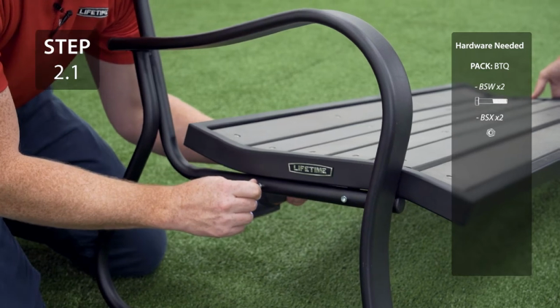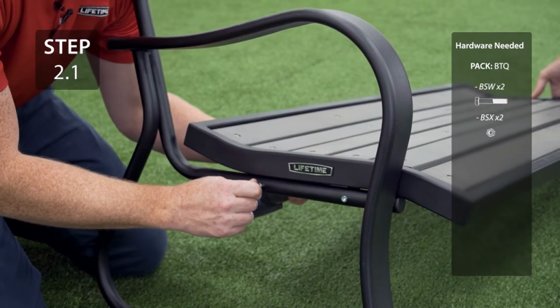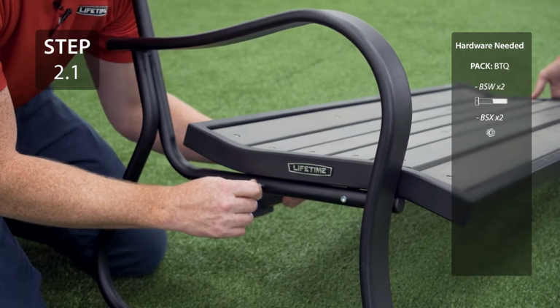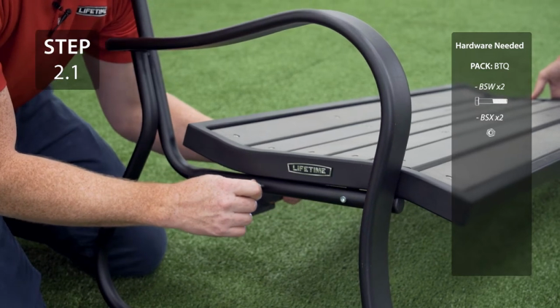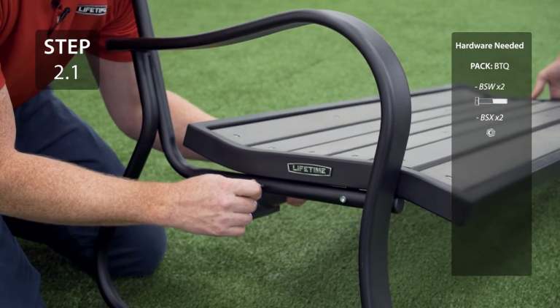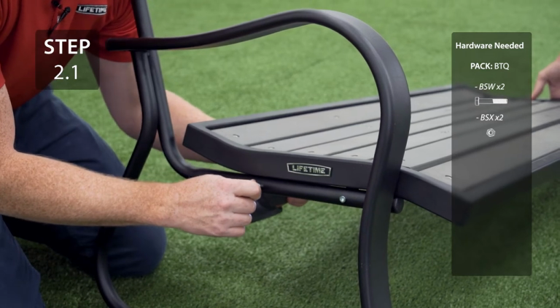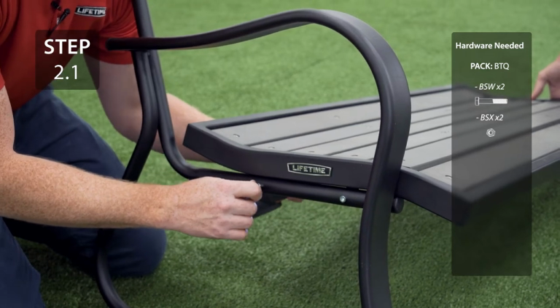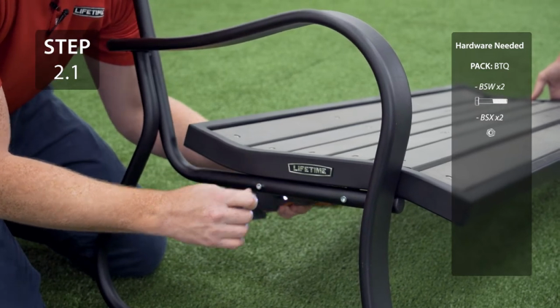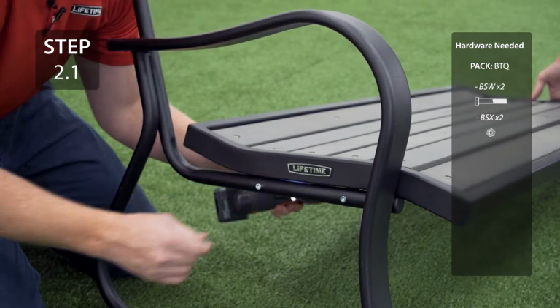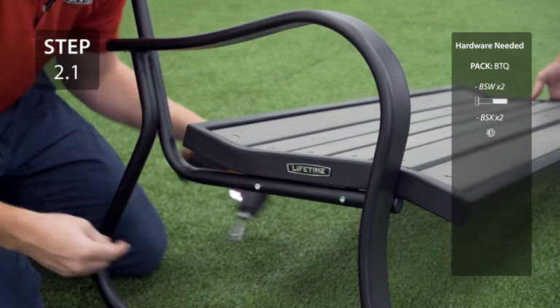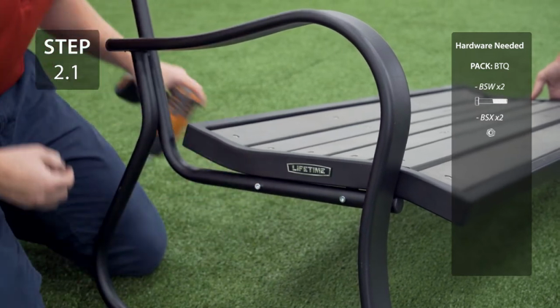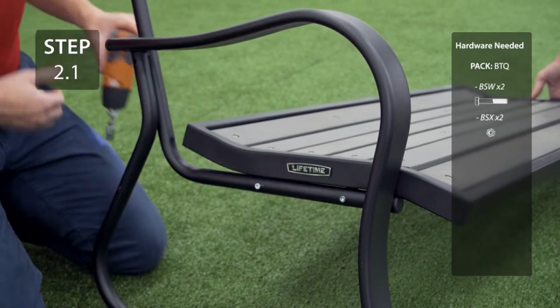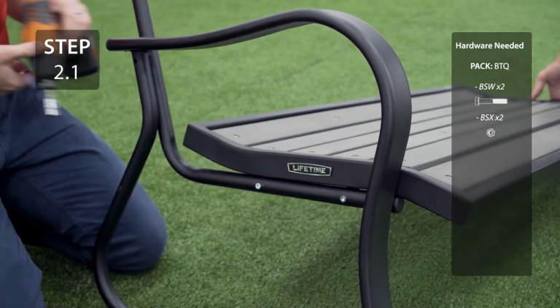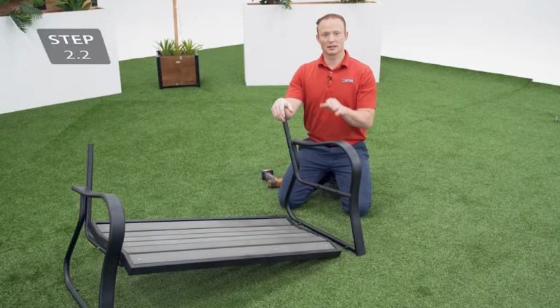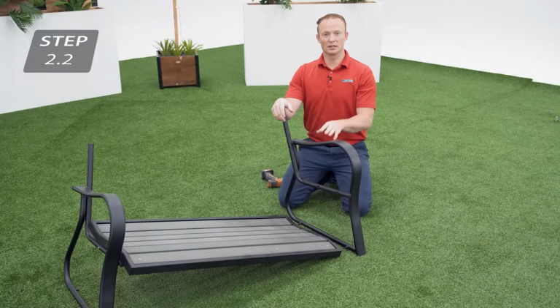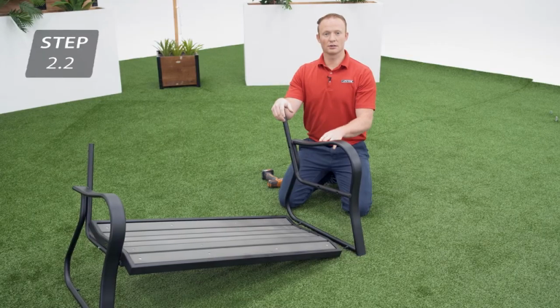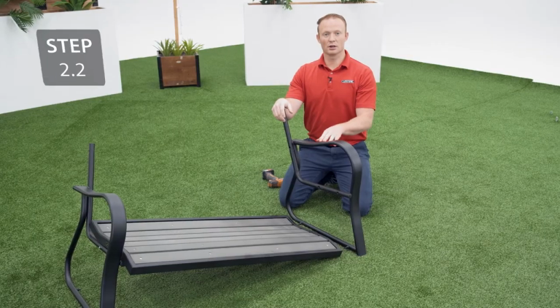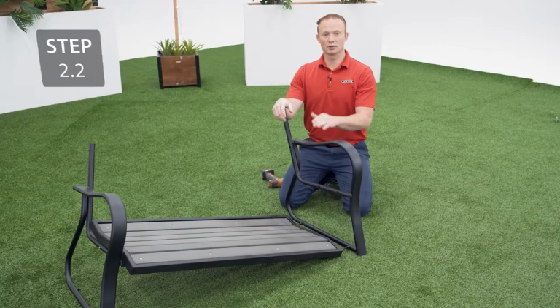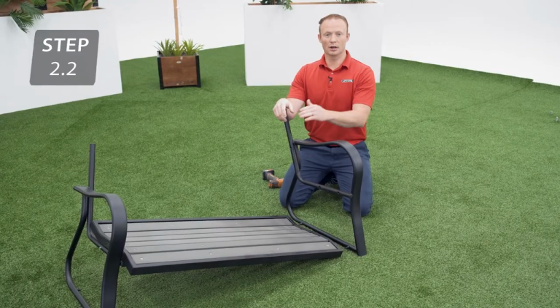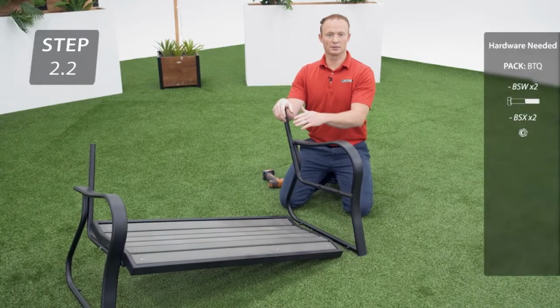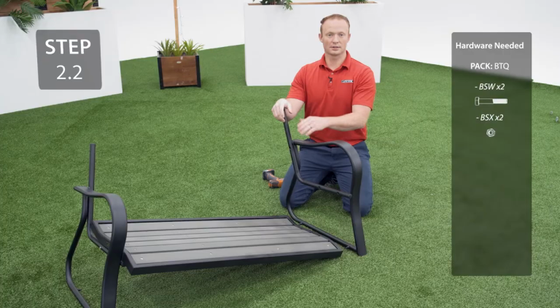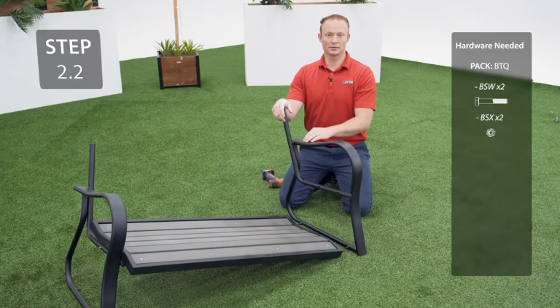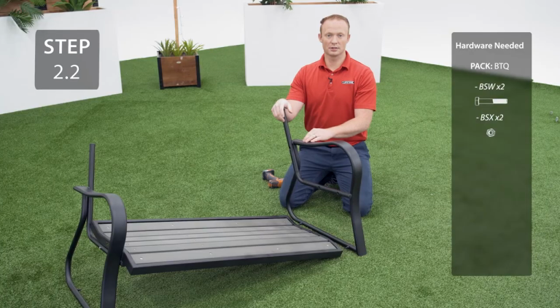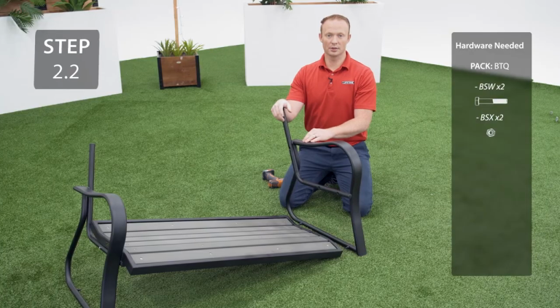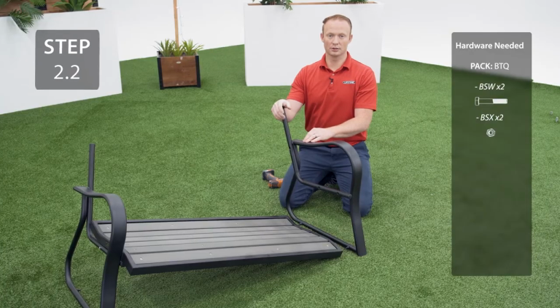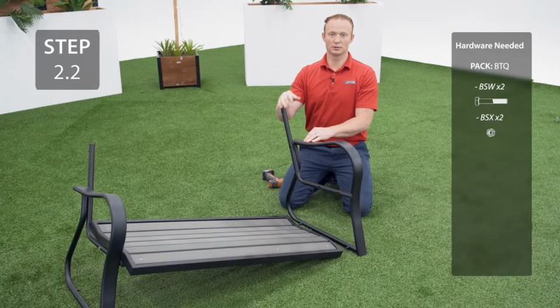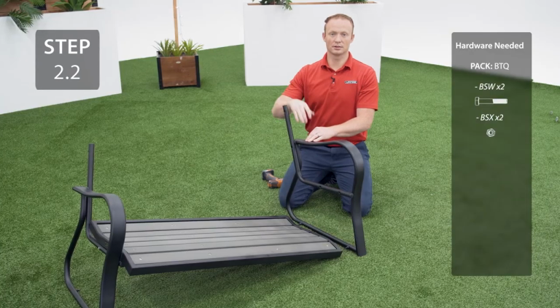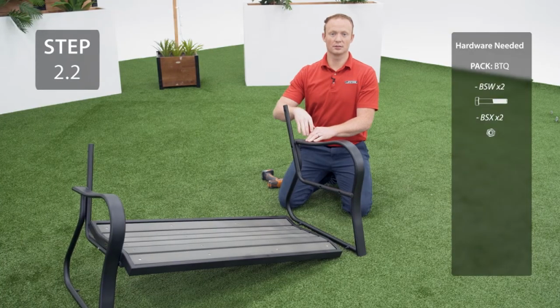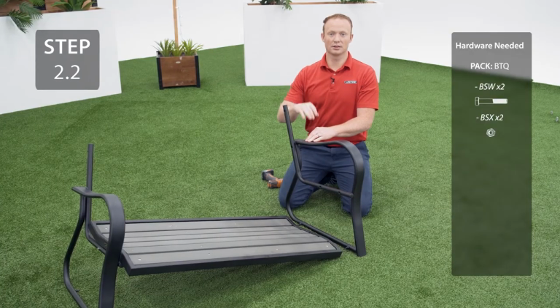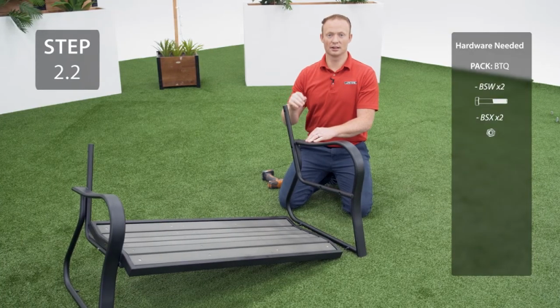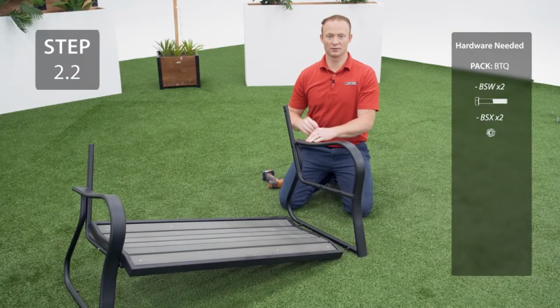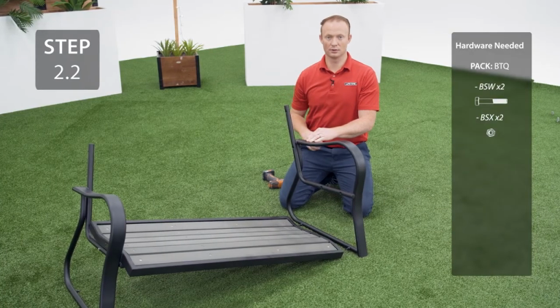This will be close to the seat panel. Connect the other arm to the opposite side of the seat panel using the same method as before.